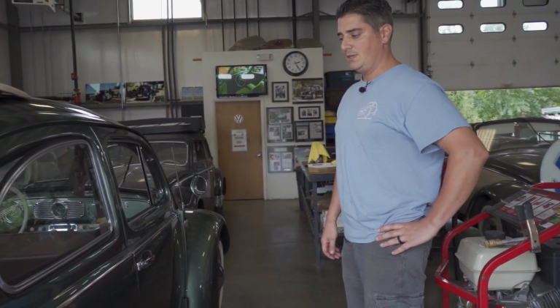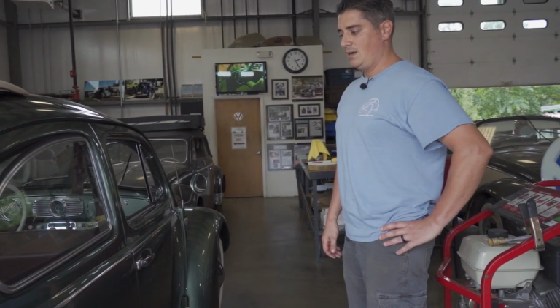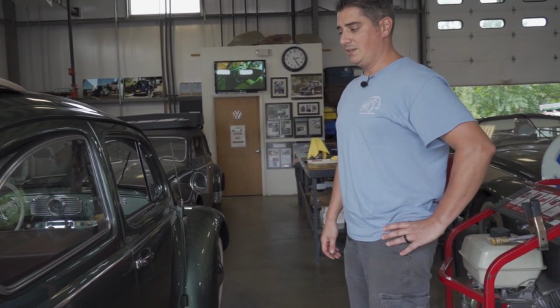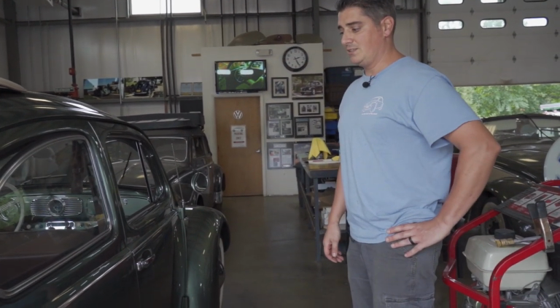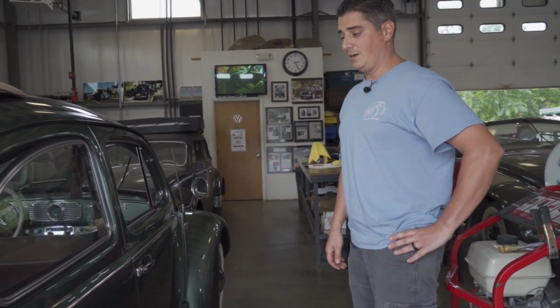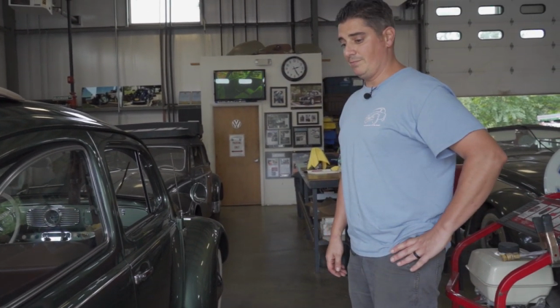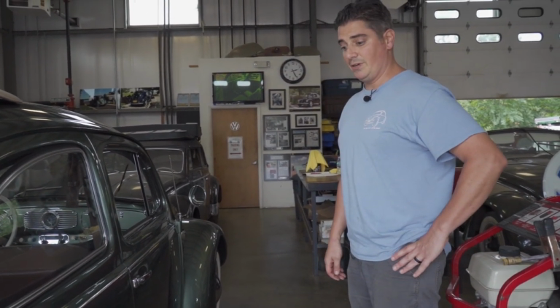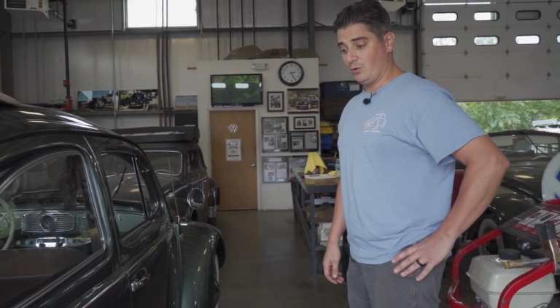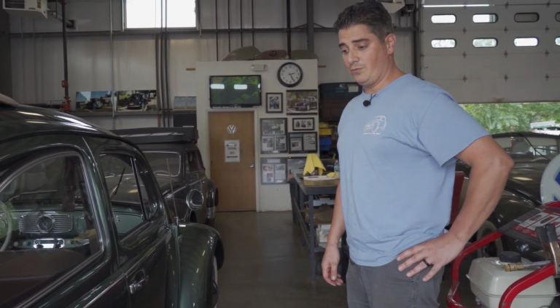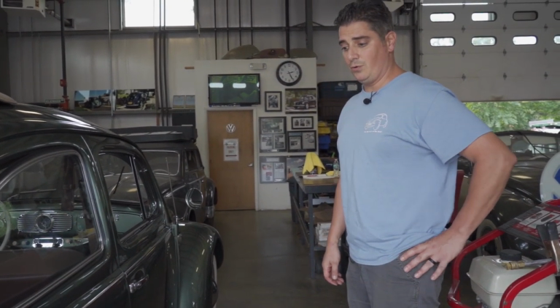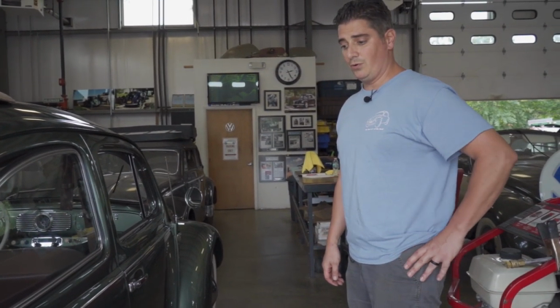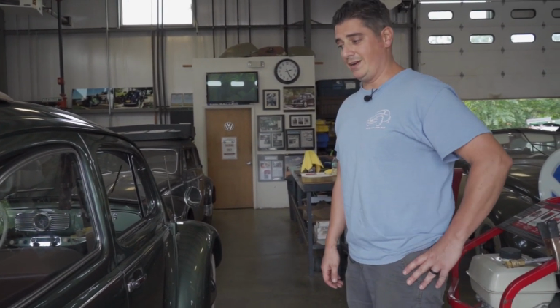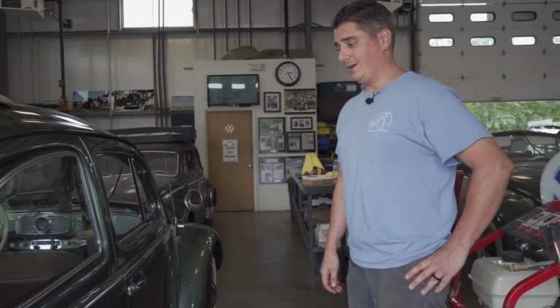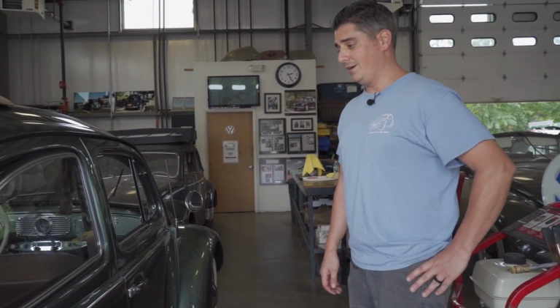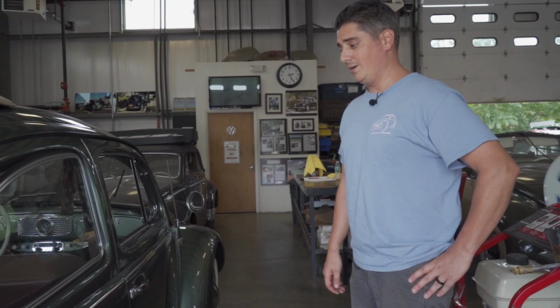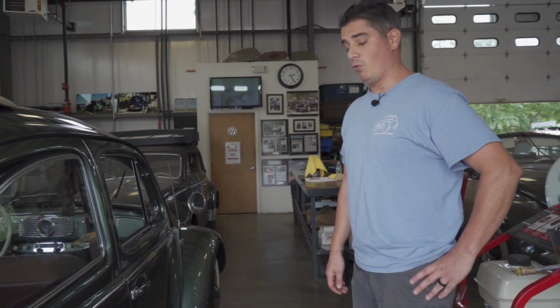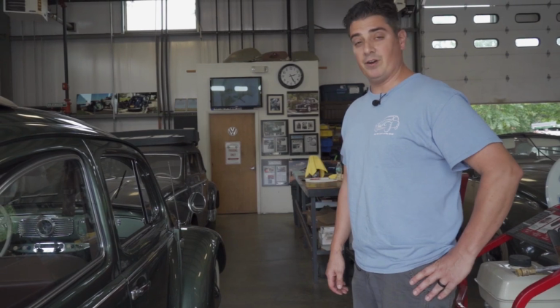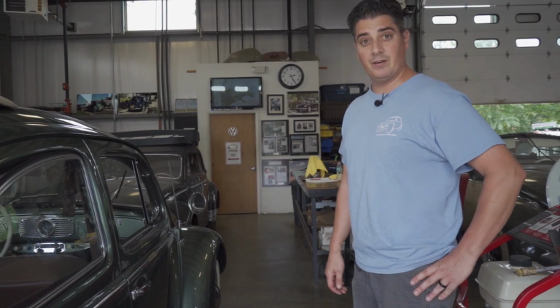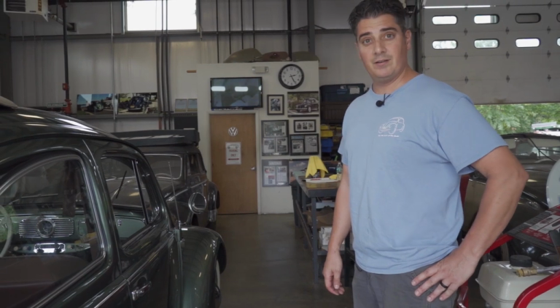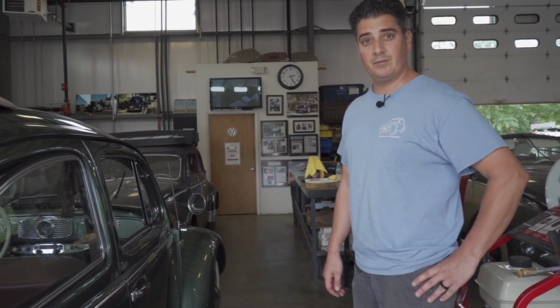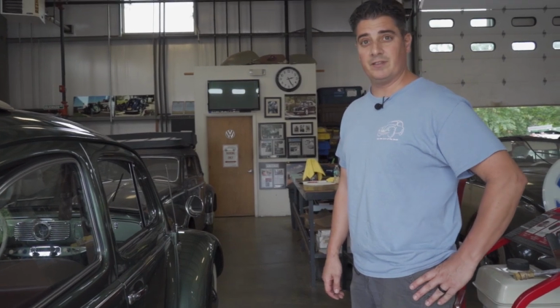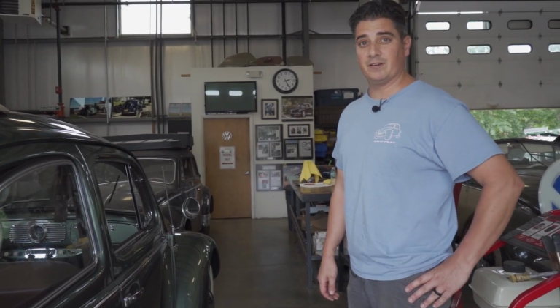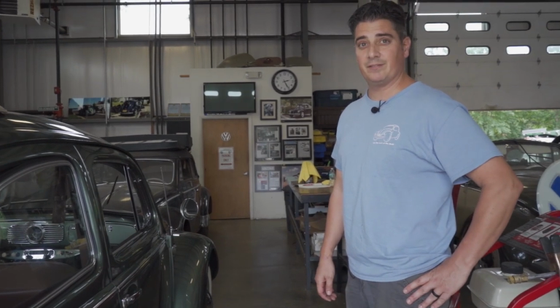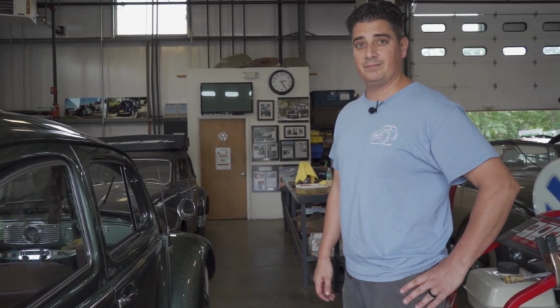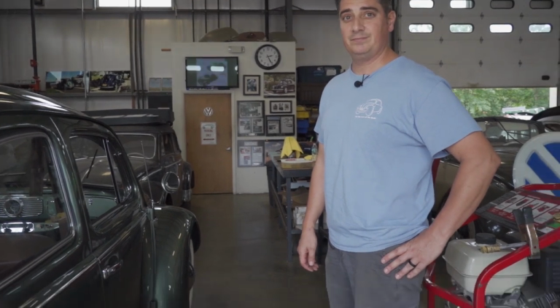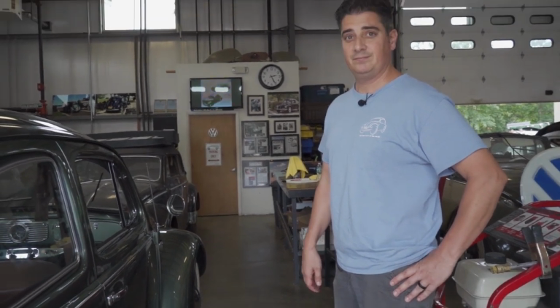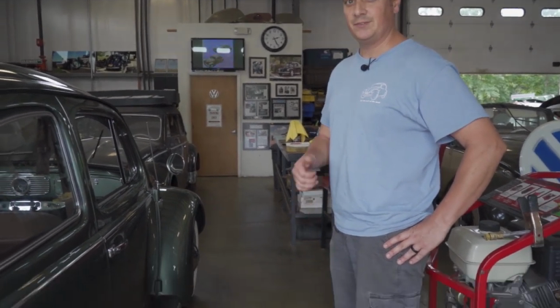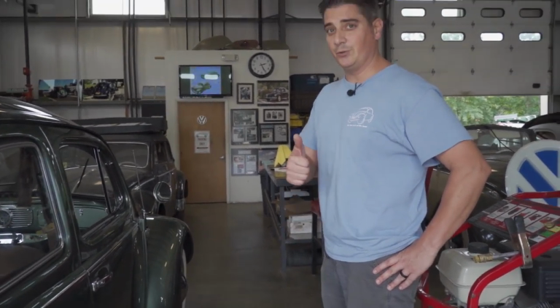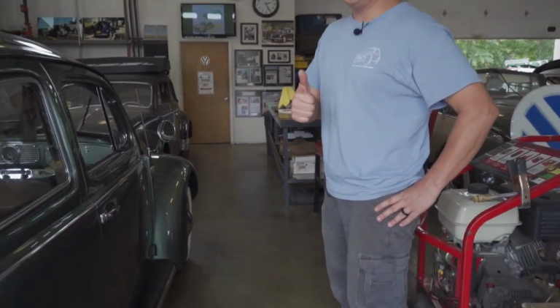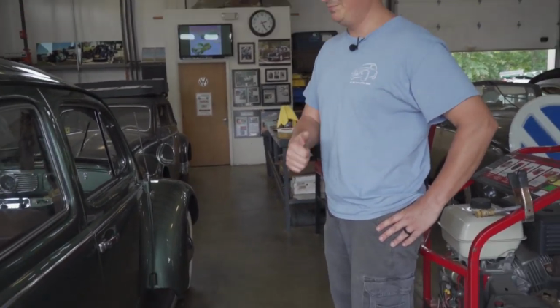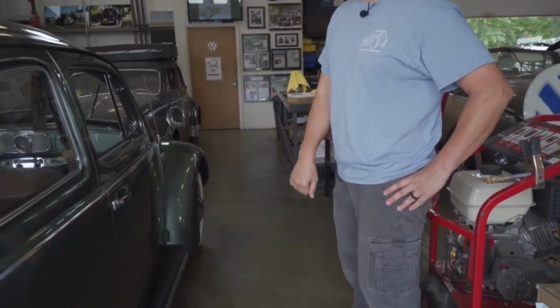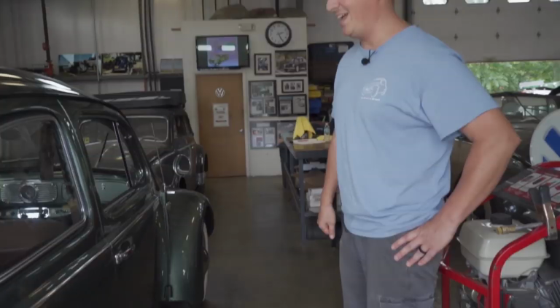I think it's time we go for a run. What do you think? Cool, yeah.